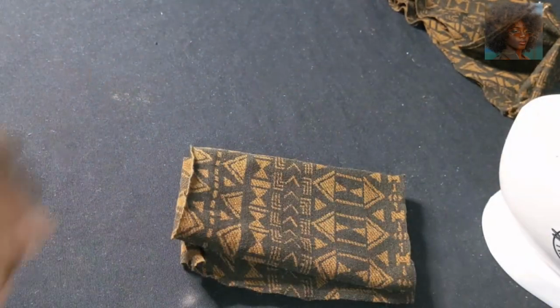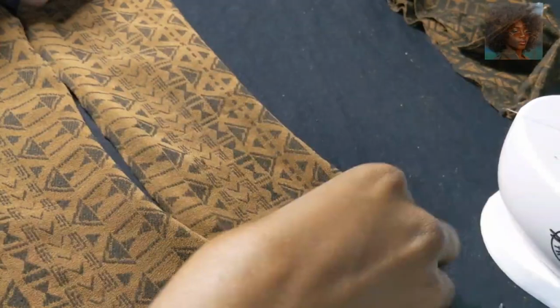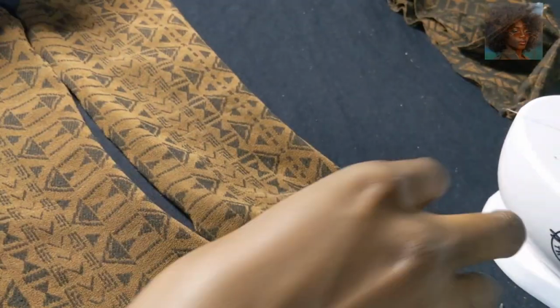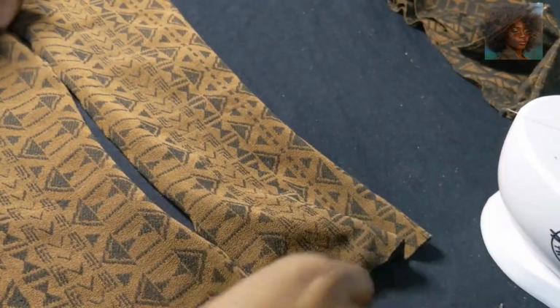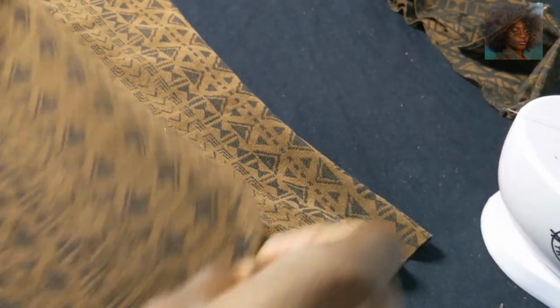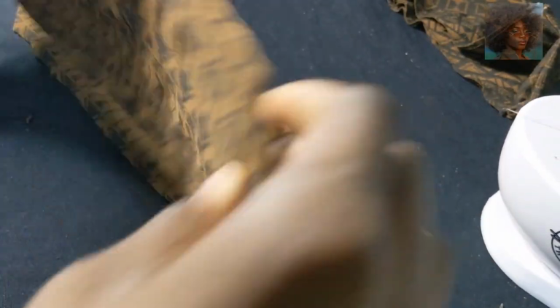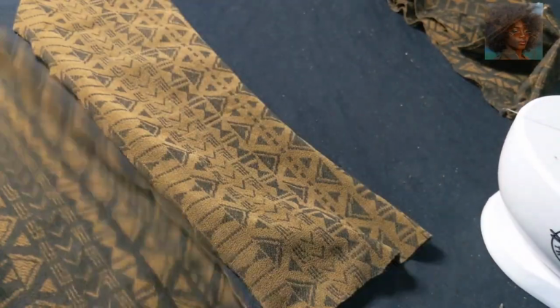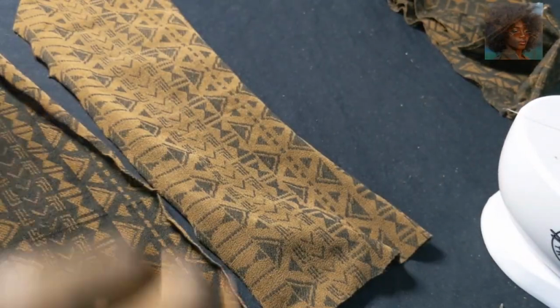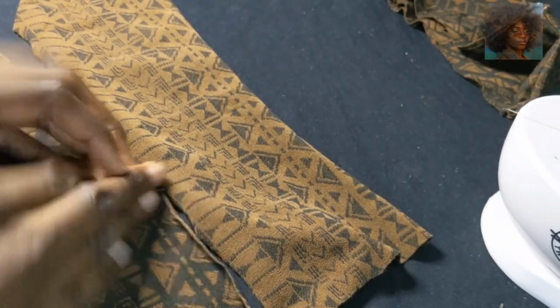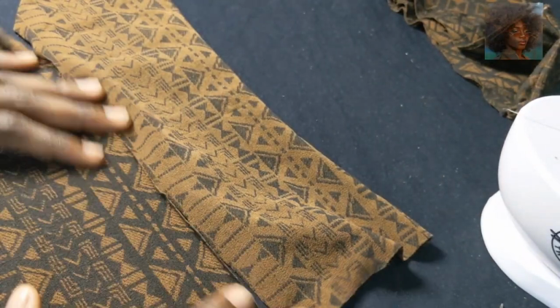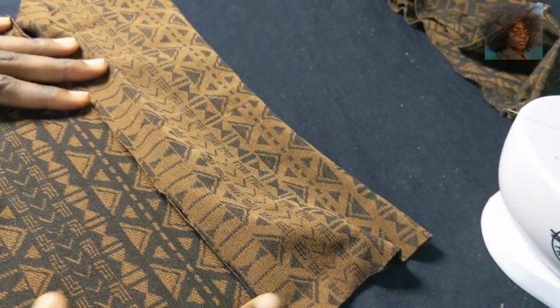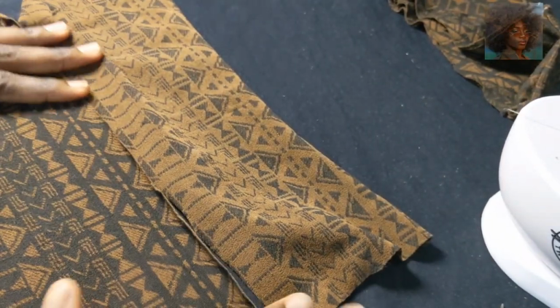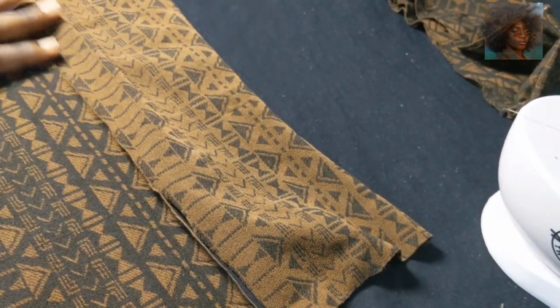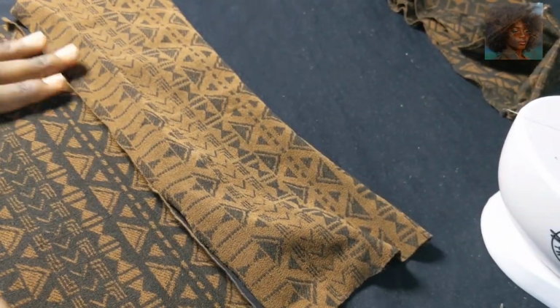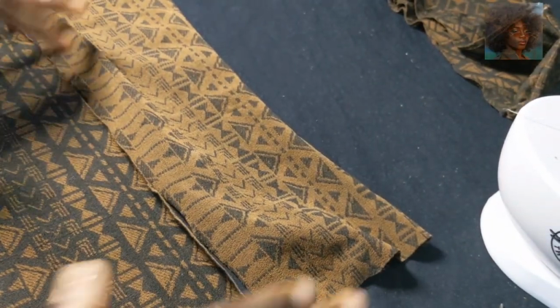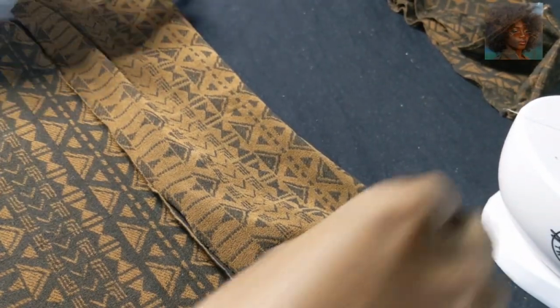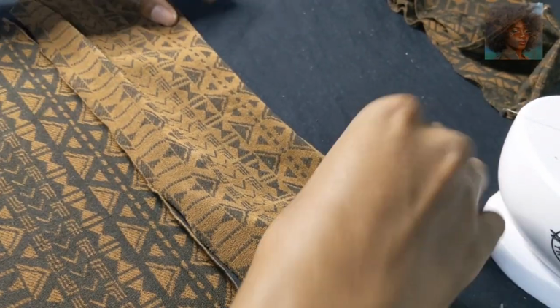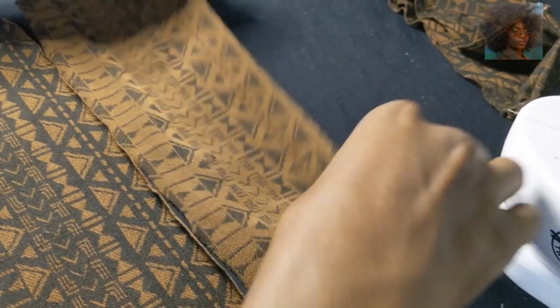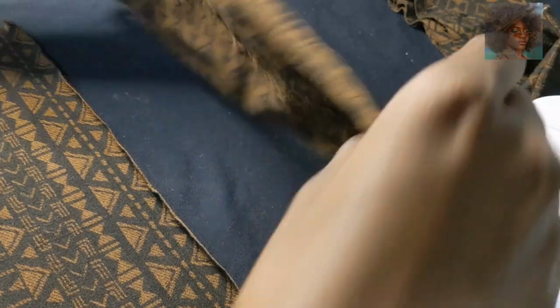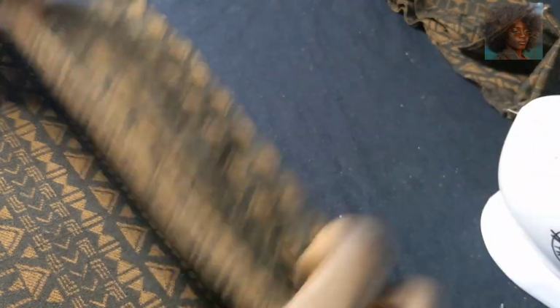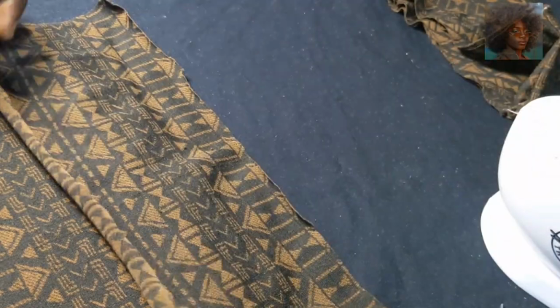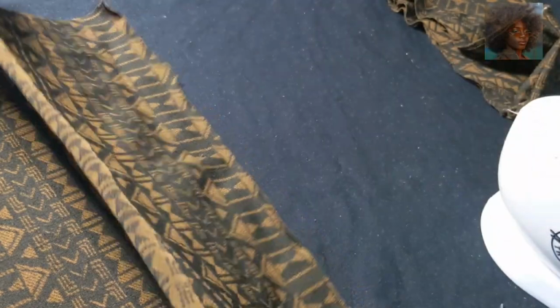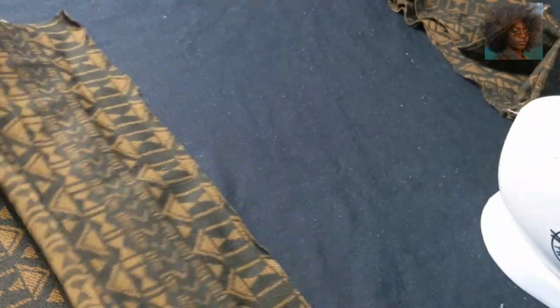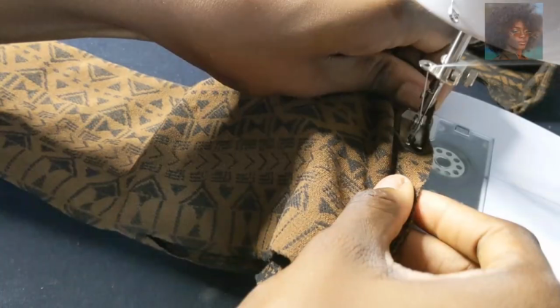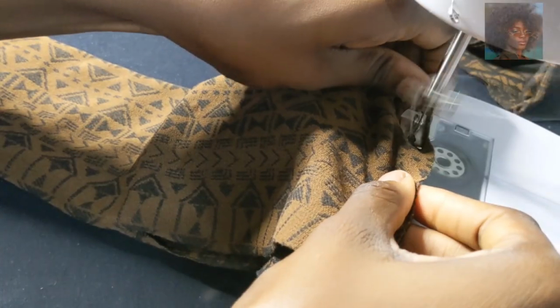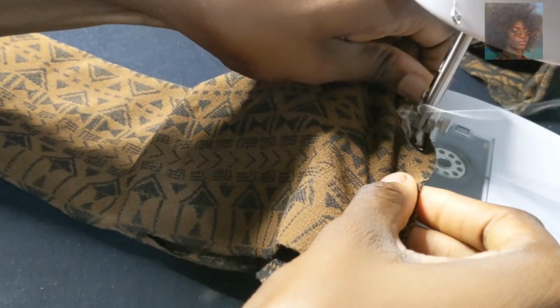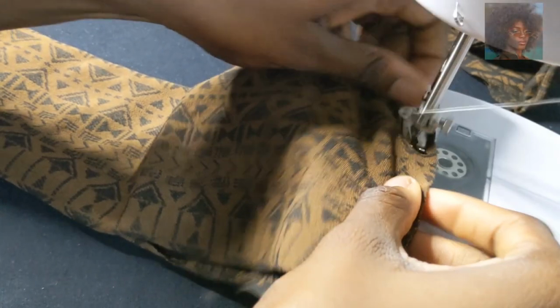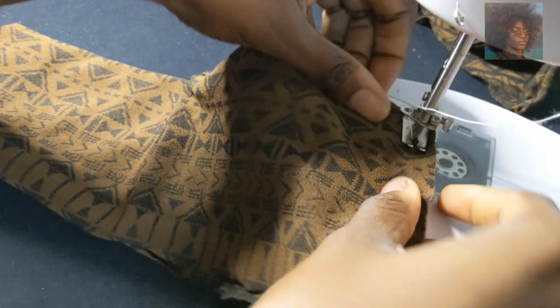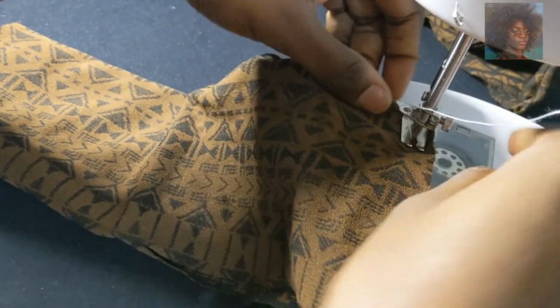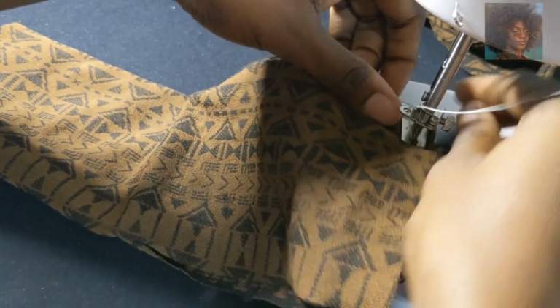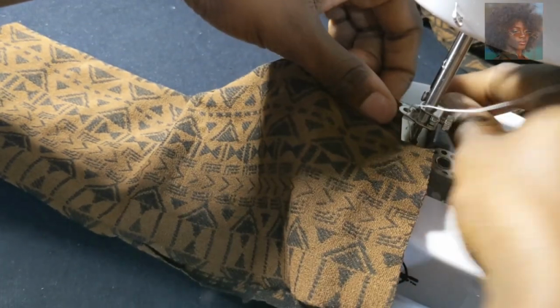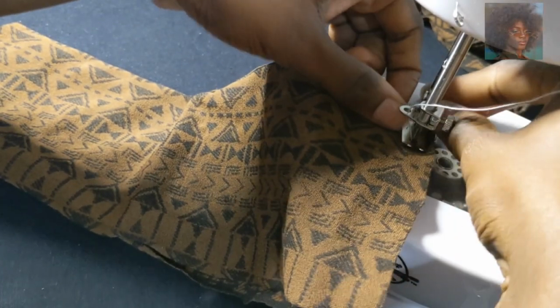So I have the two pieces and I'll sew them together on the opposite side.